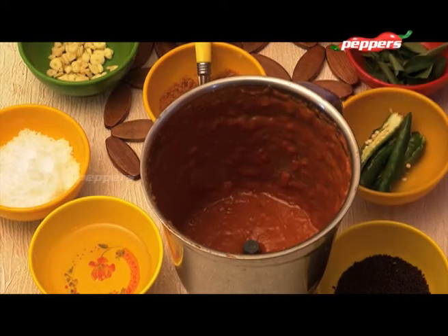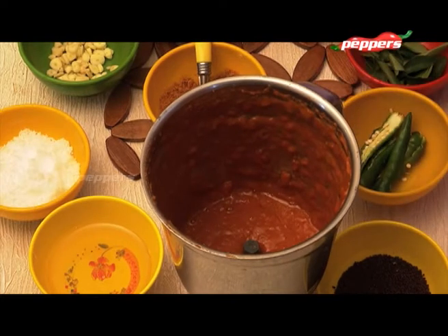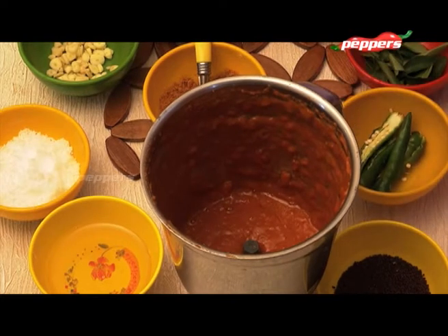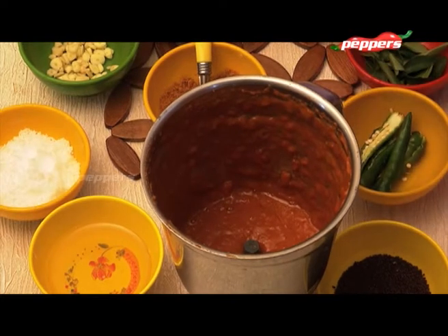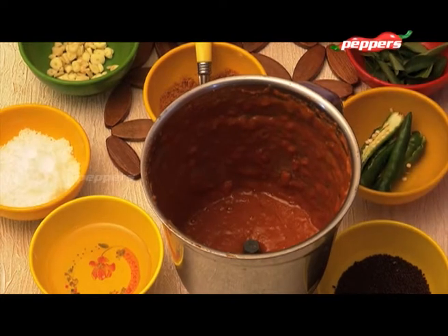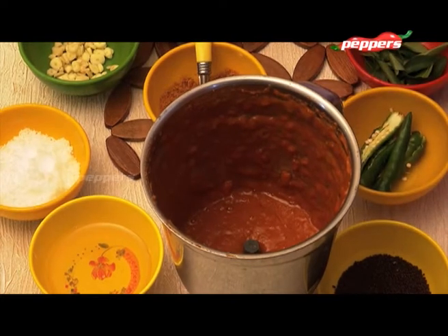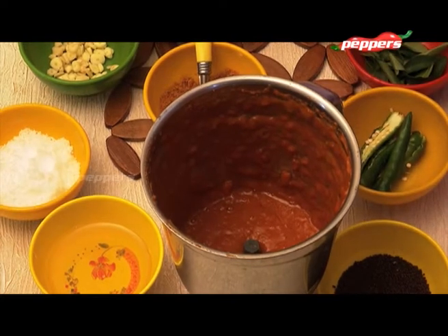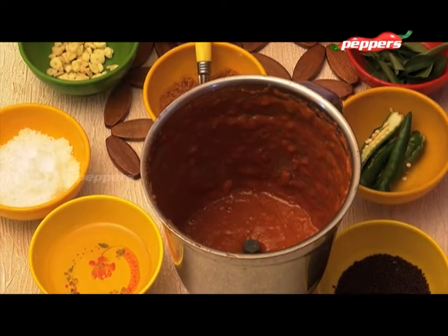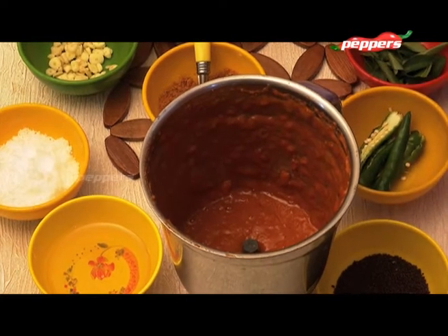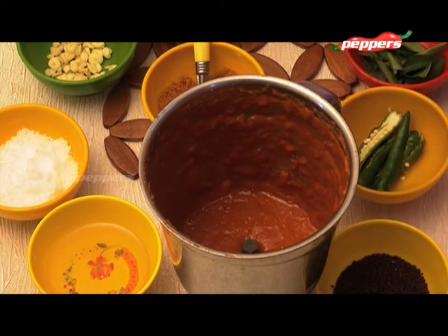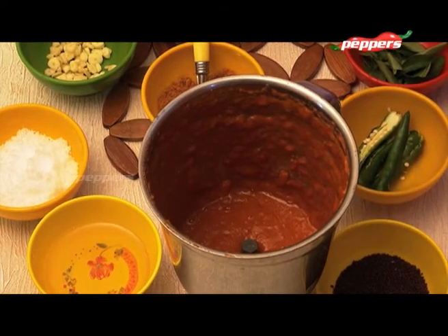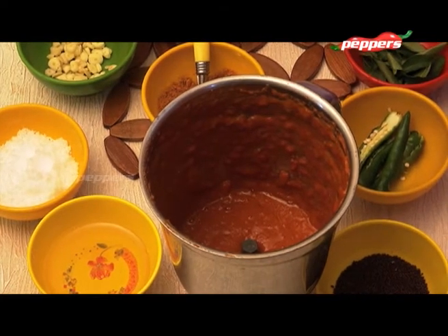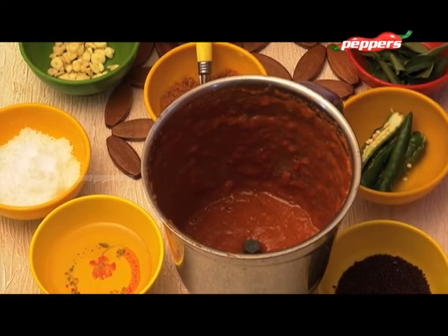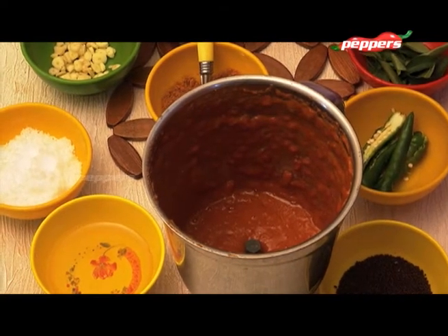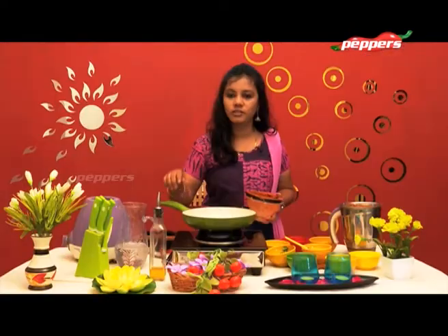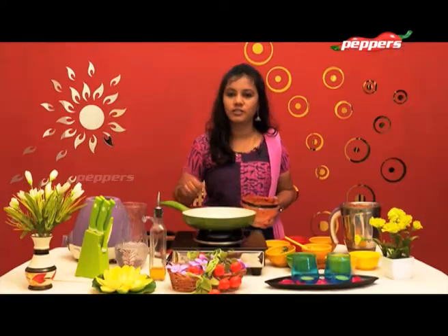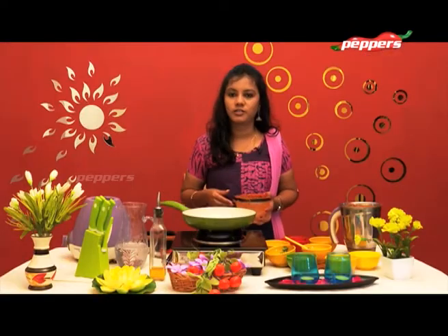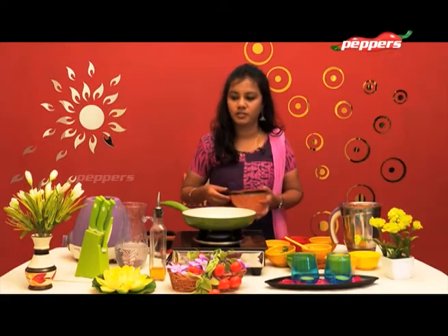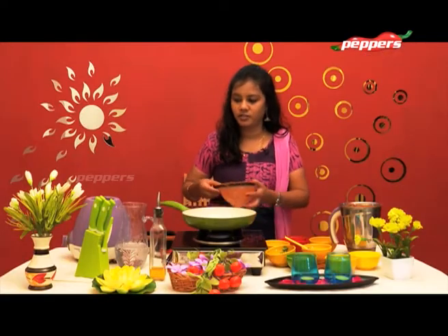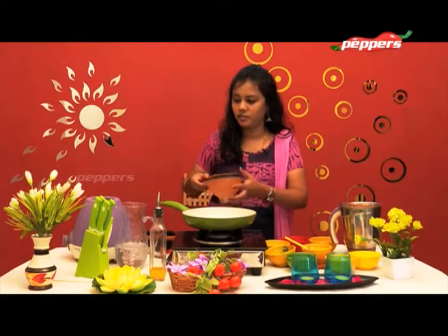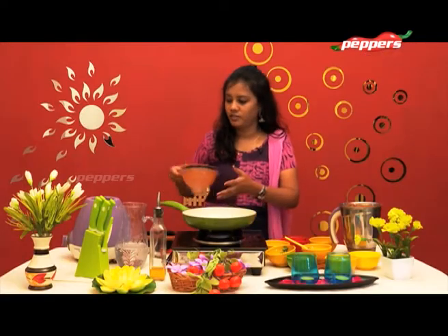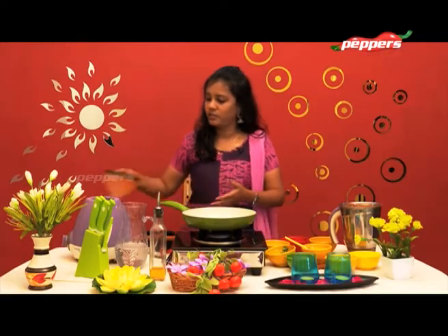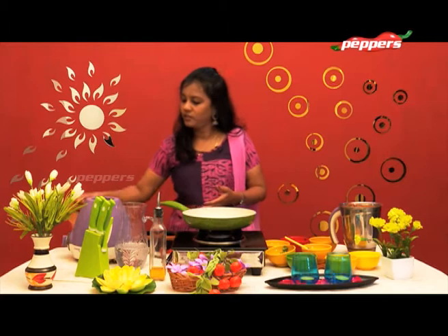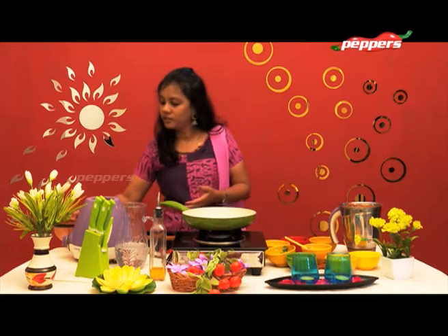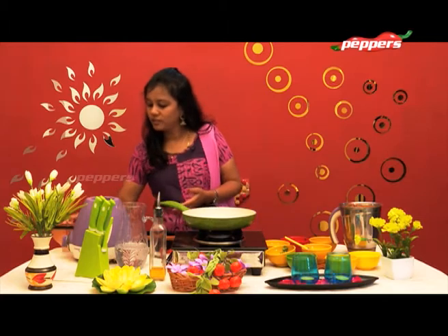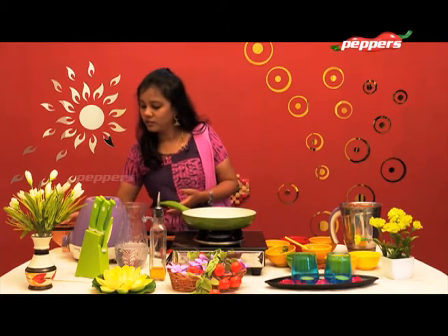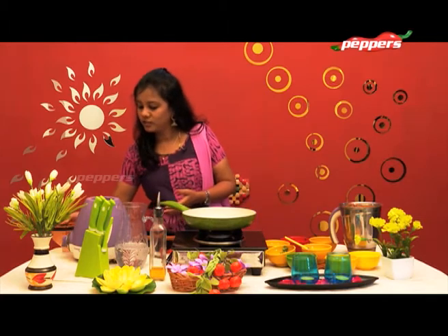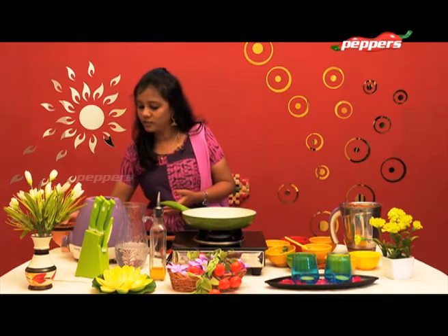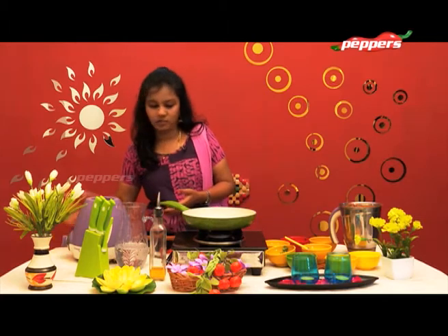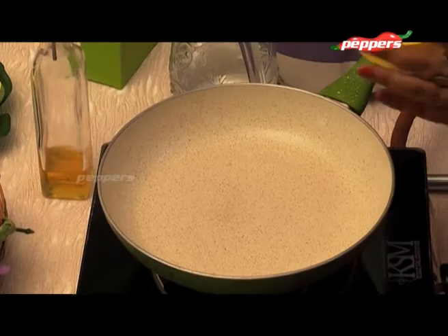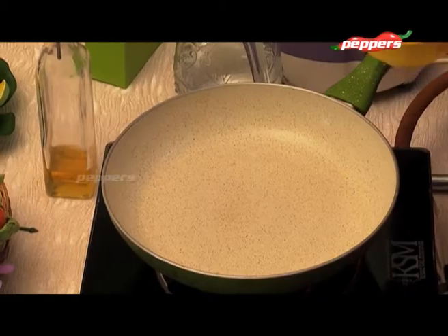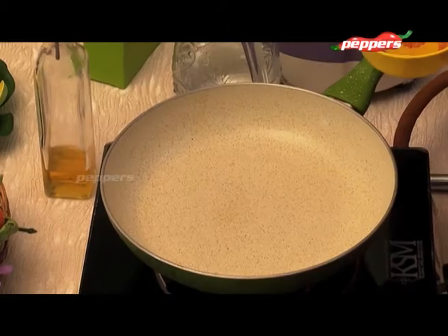Let's clean it up and put a pan on the stove.